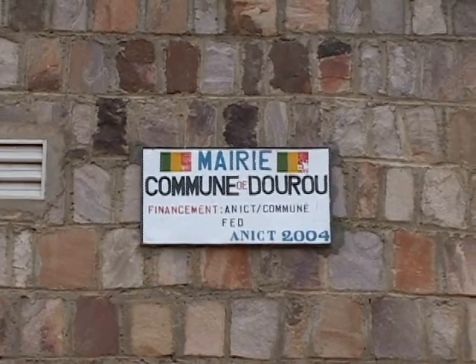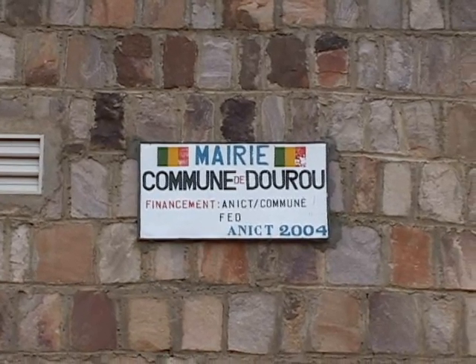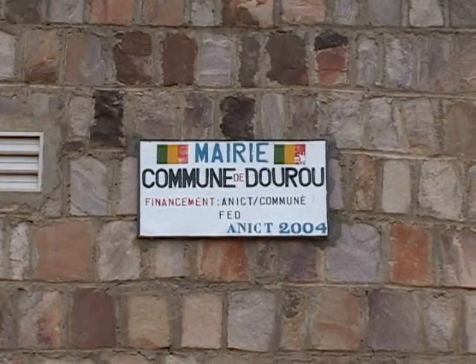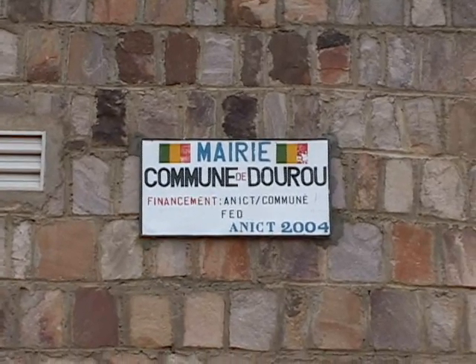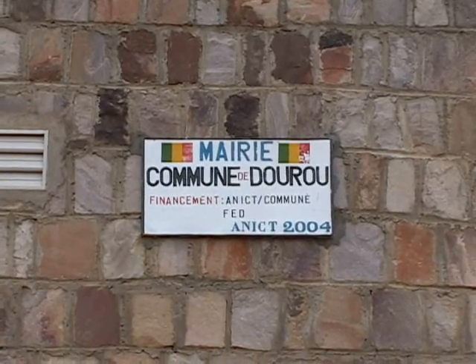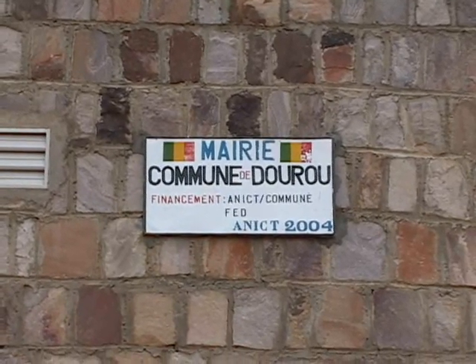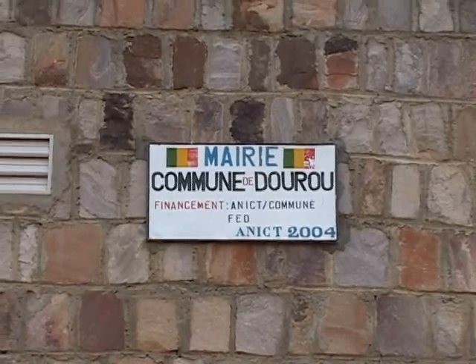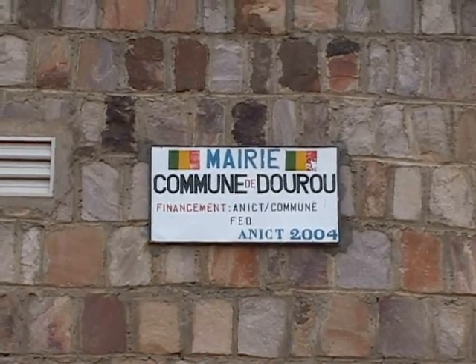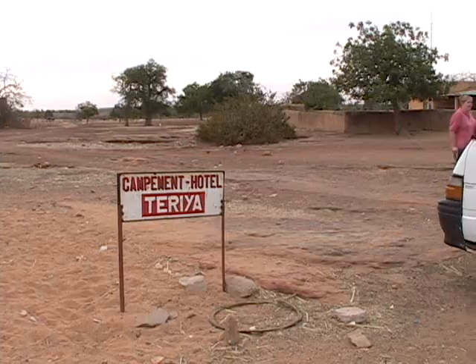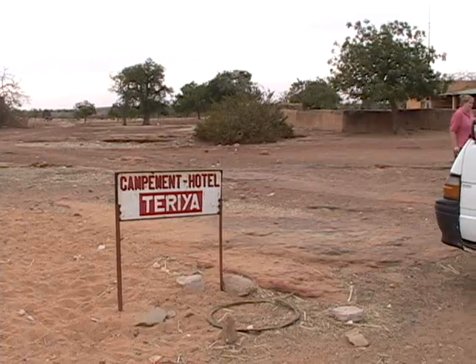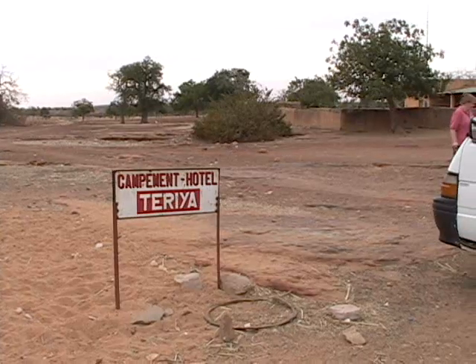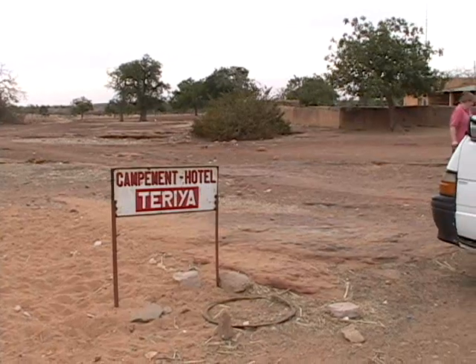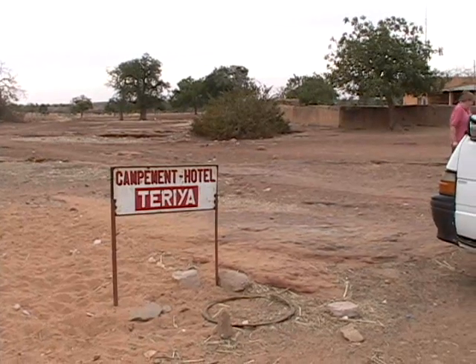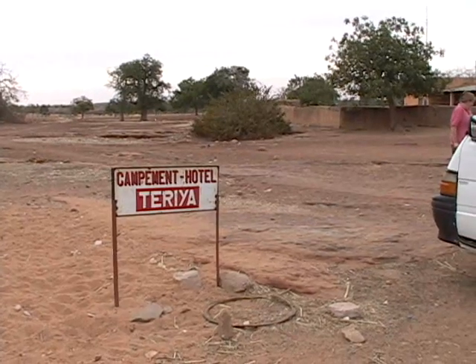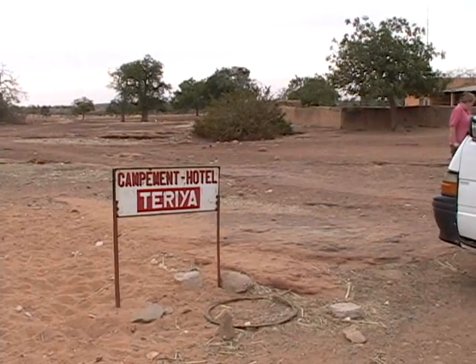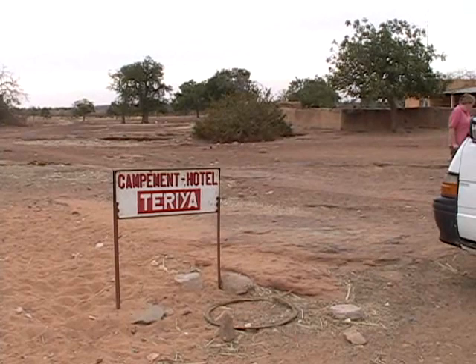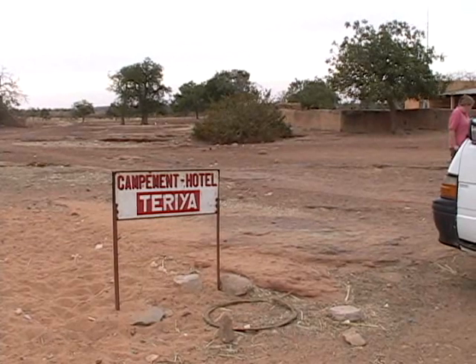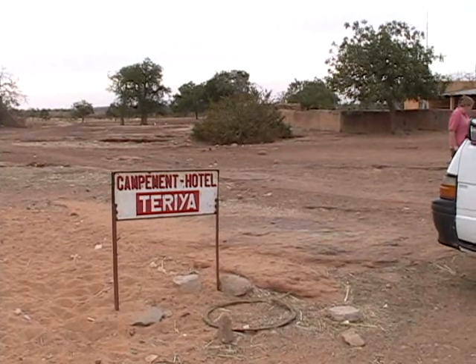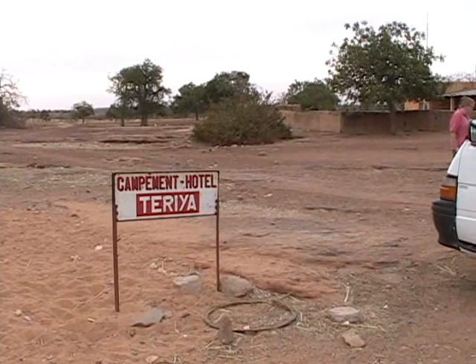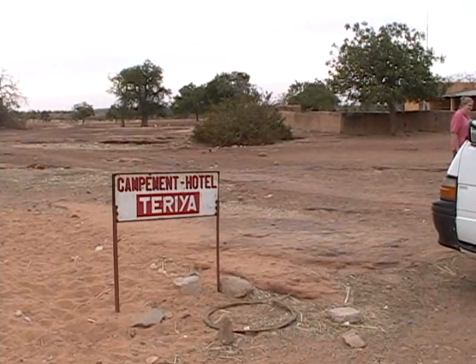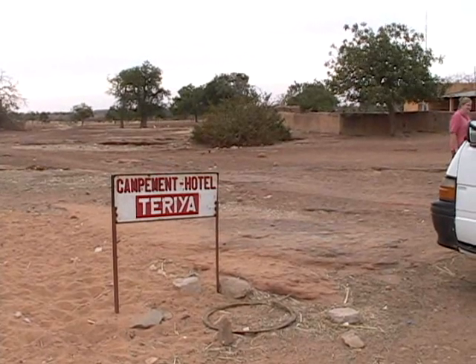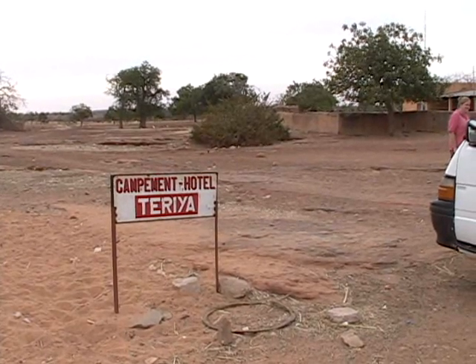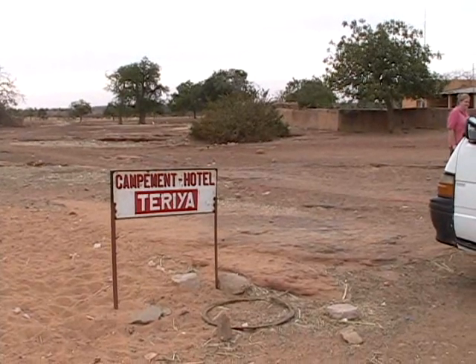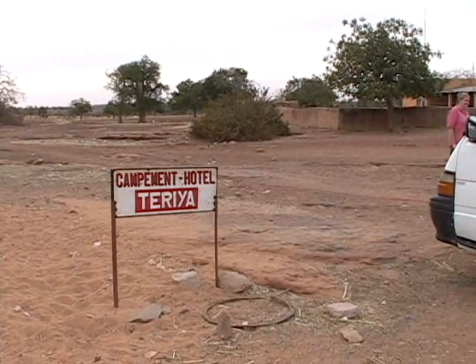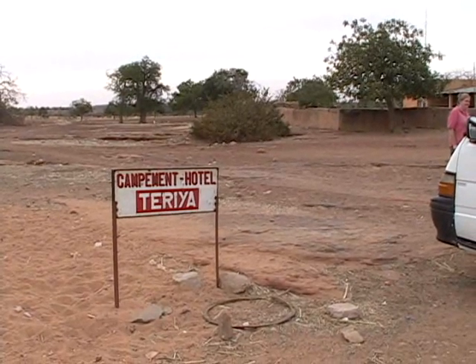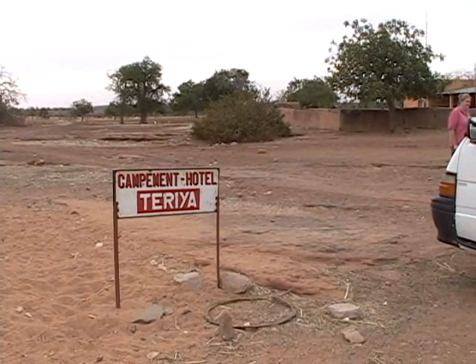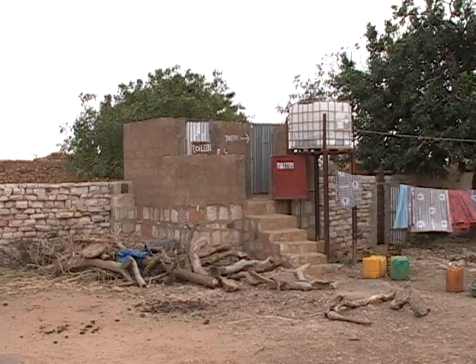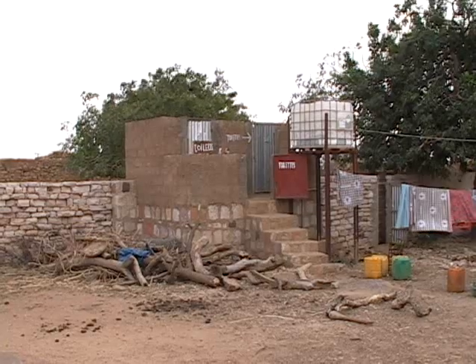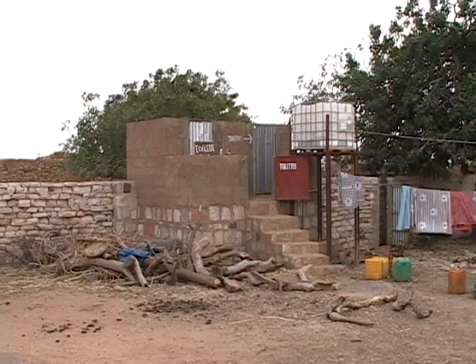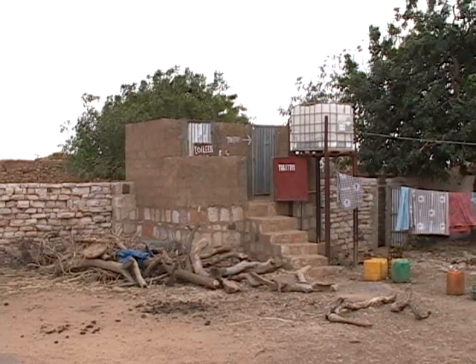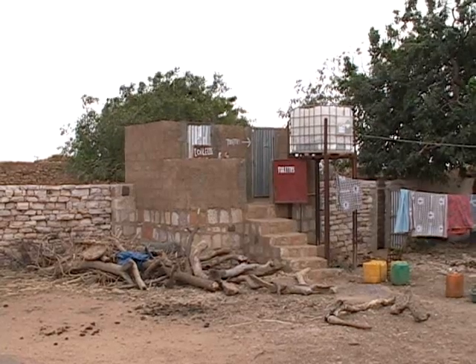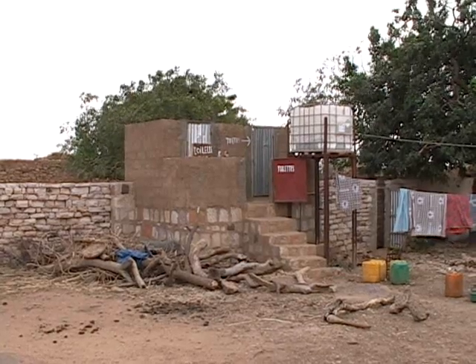We are at Doru, at the edge of the escarpment, and this is the last of civilization we'll see for three days.